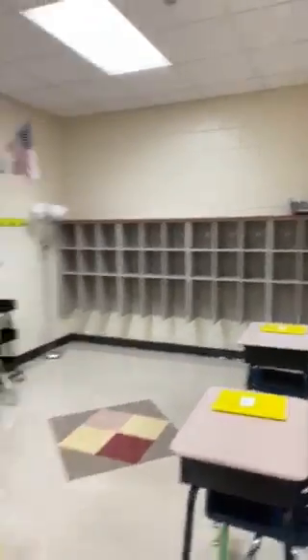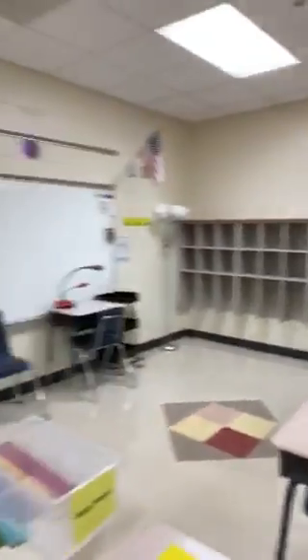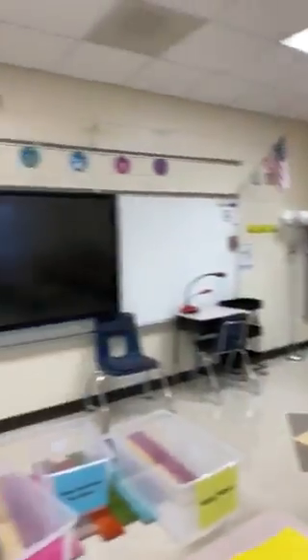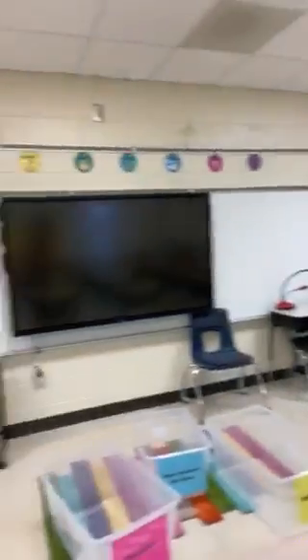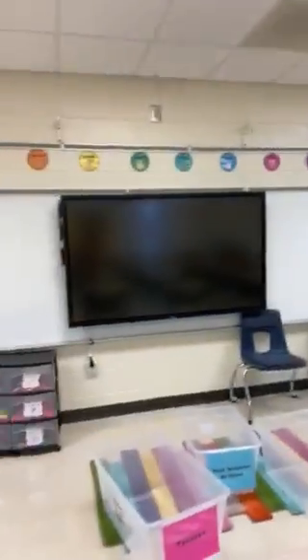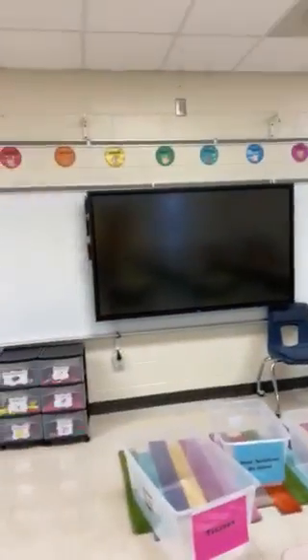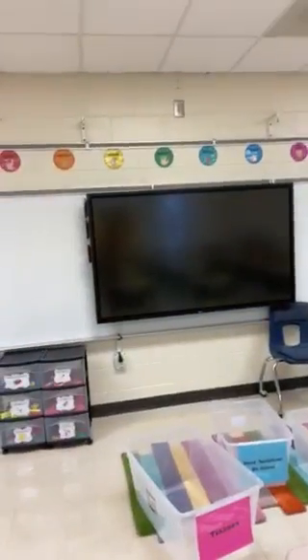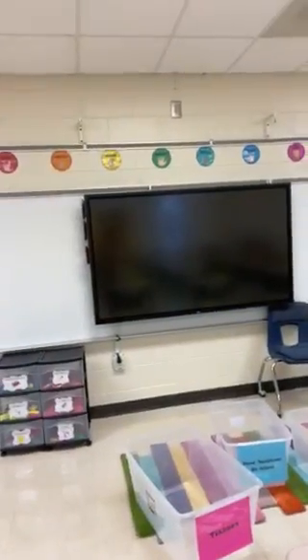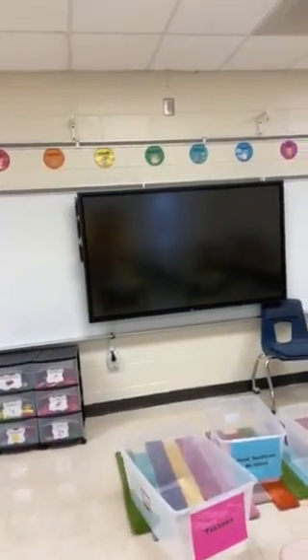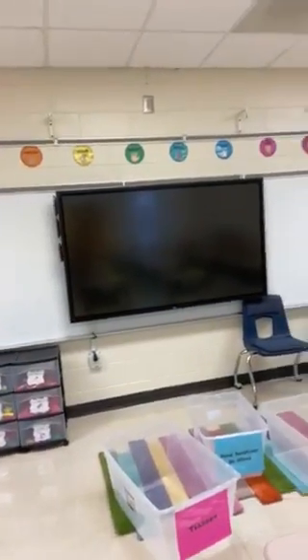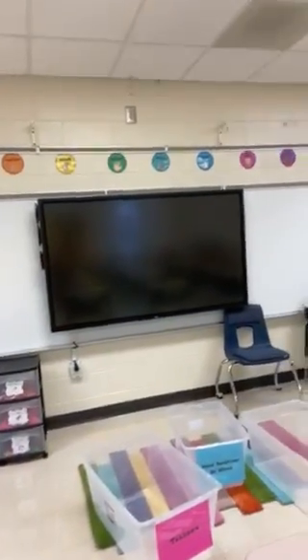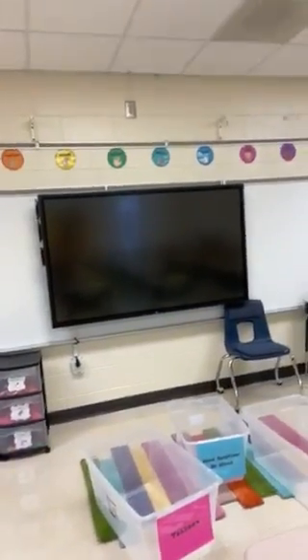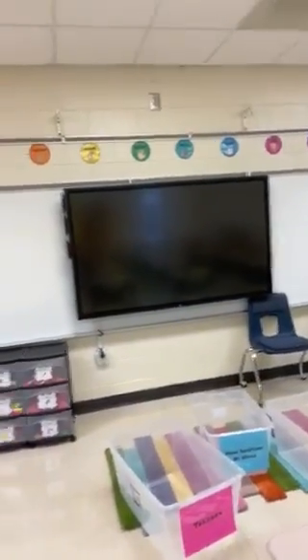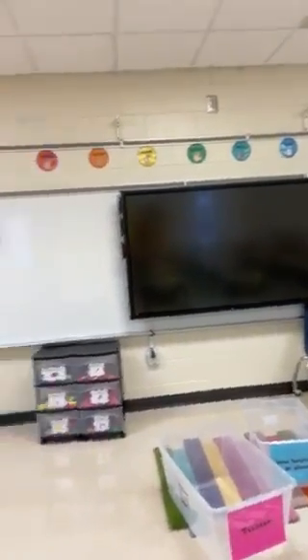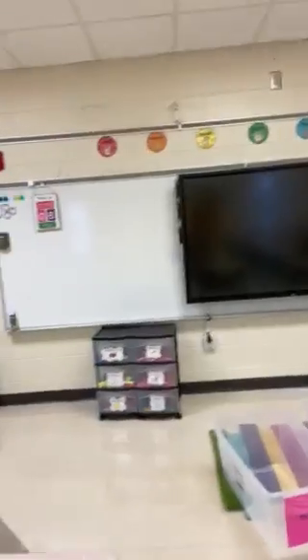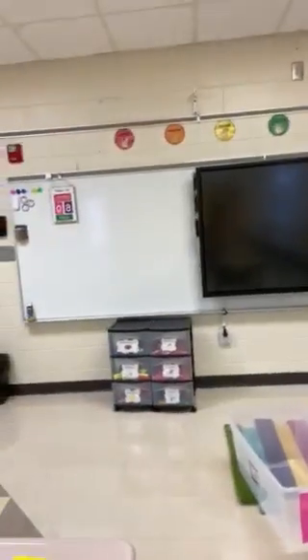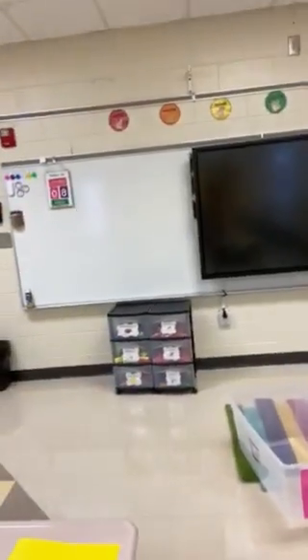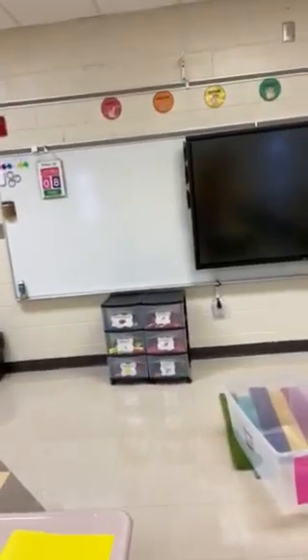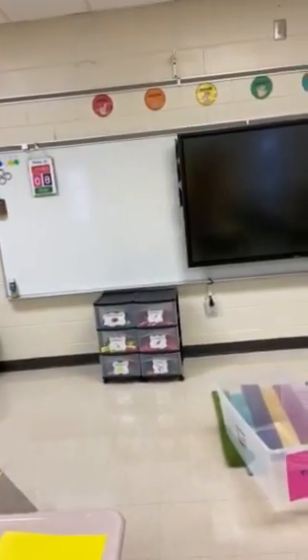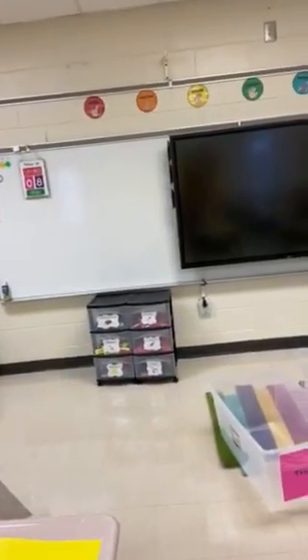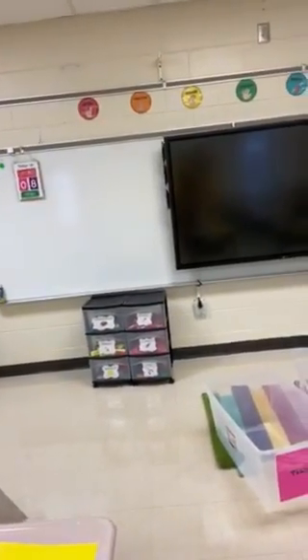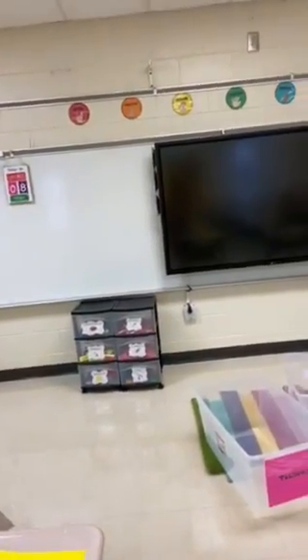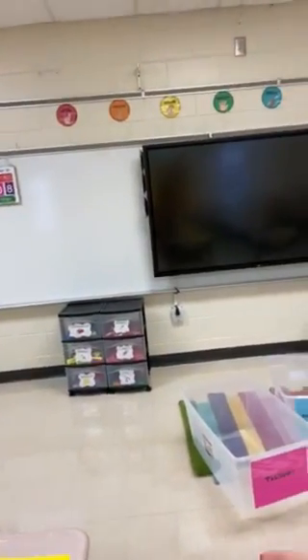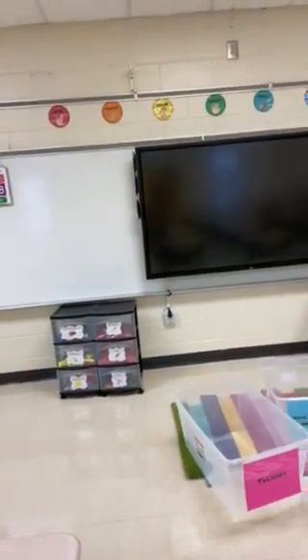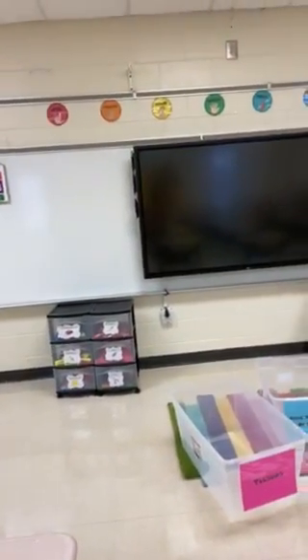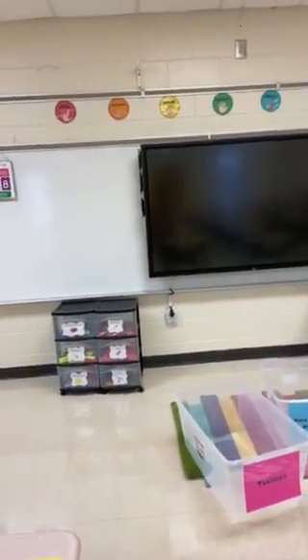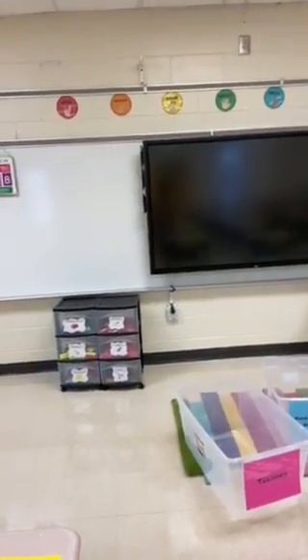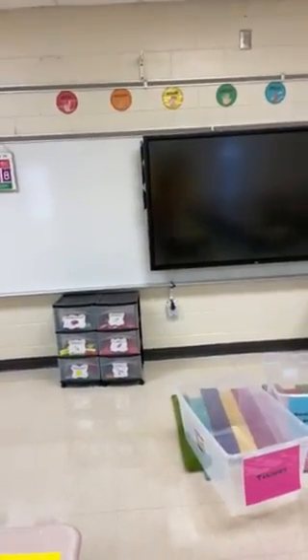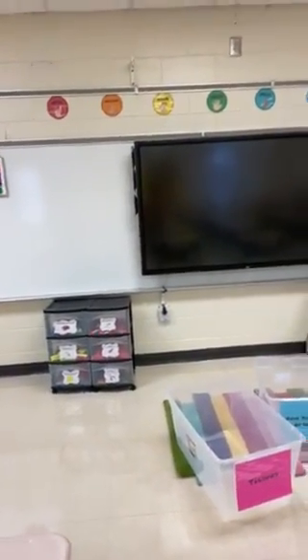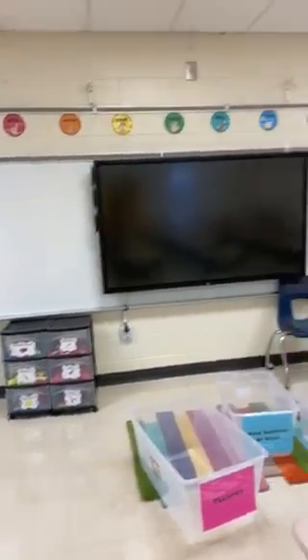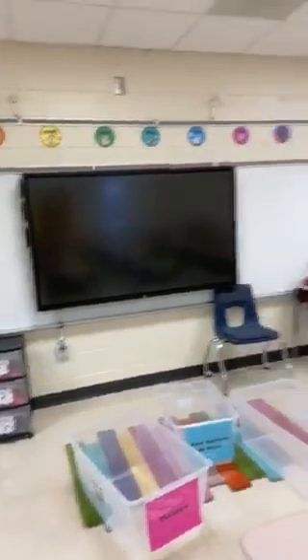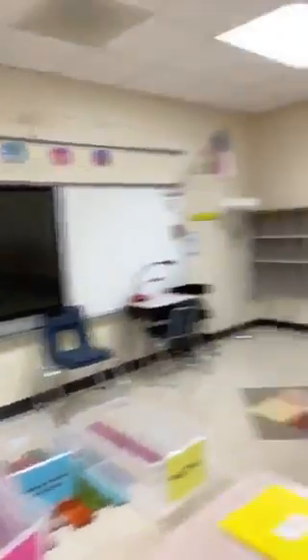Here at the front, I have our smart board — actually our new board — and then in these little drawers, I have some extra school supplies in case we run out throughout the year.